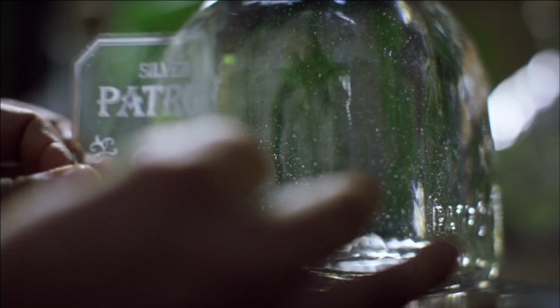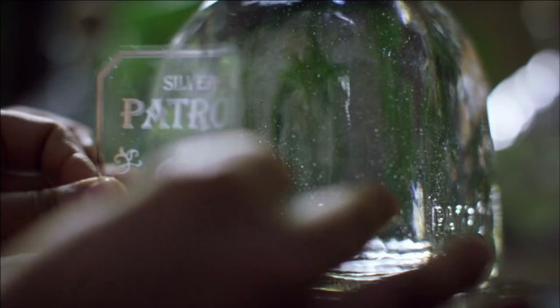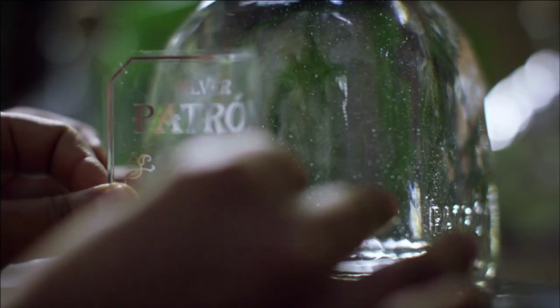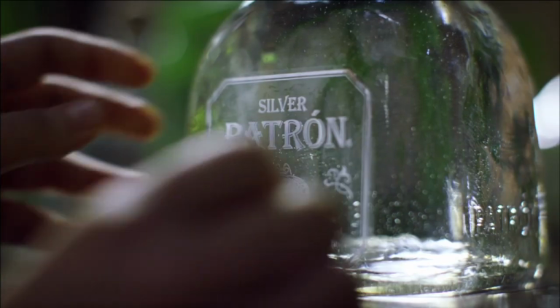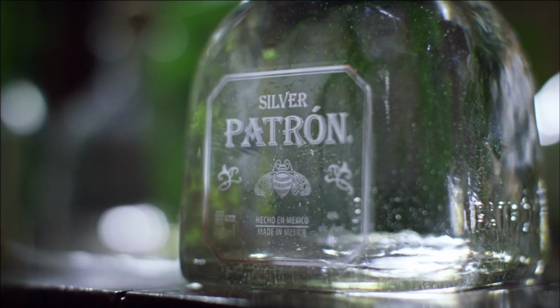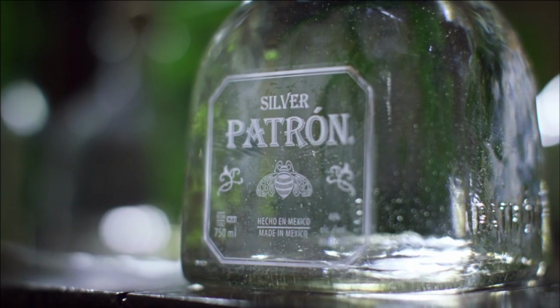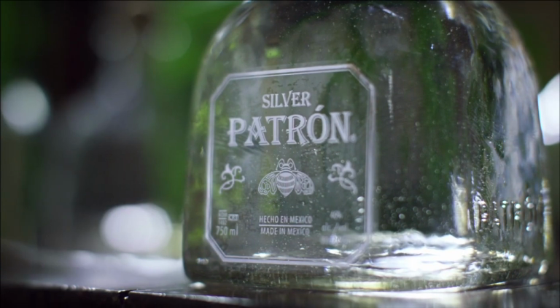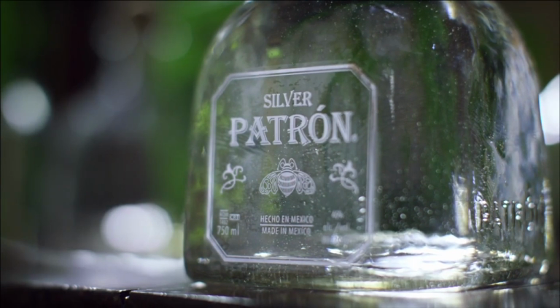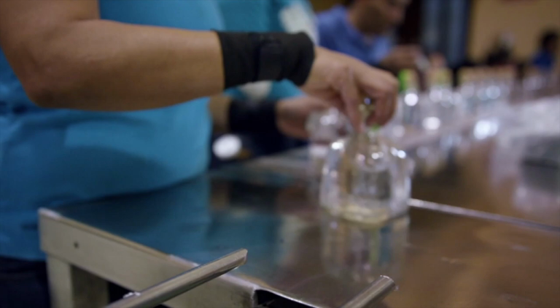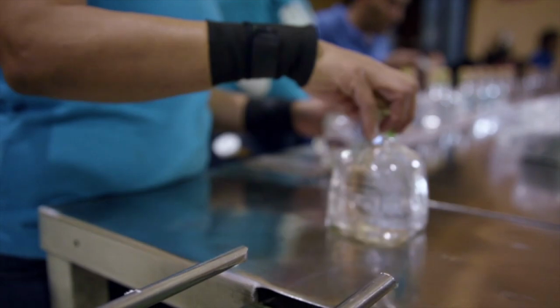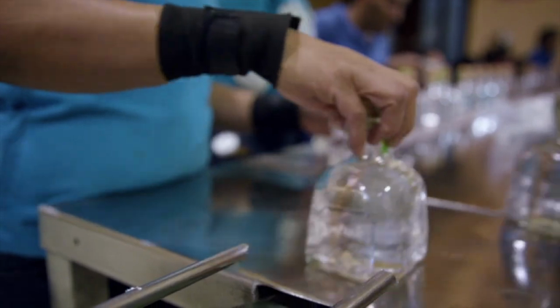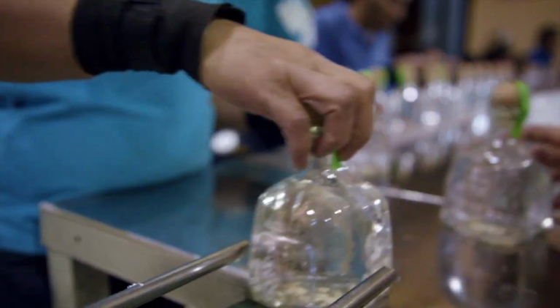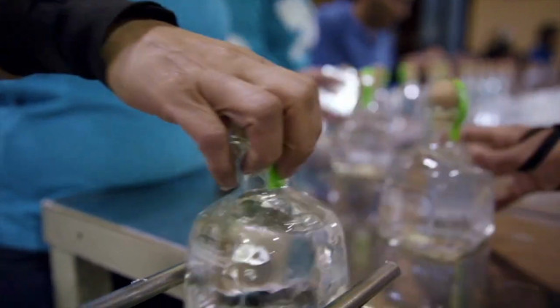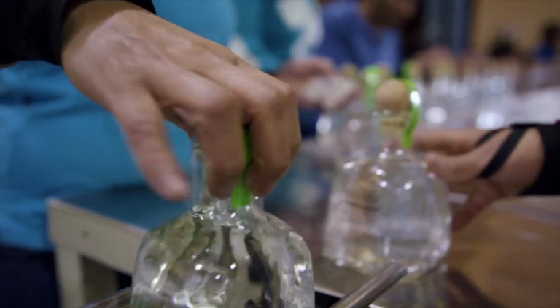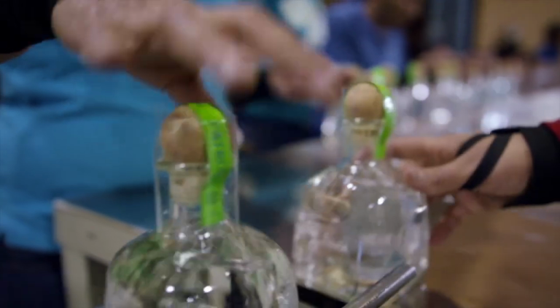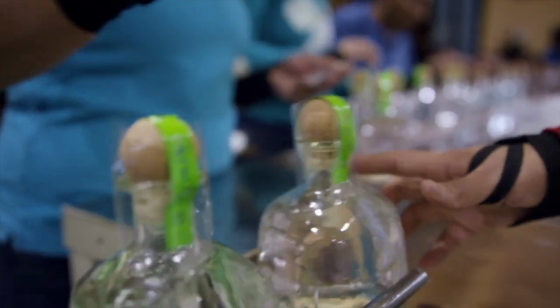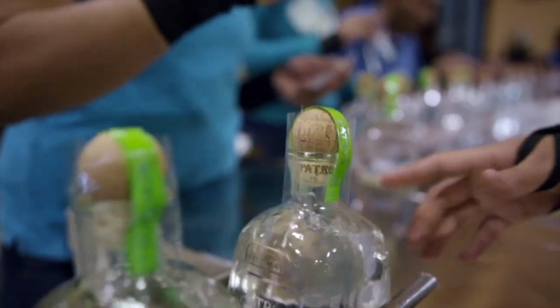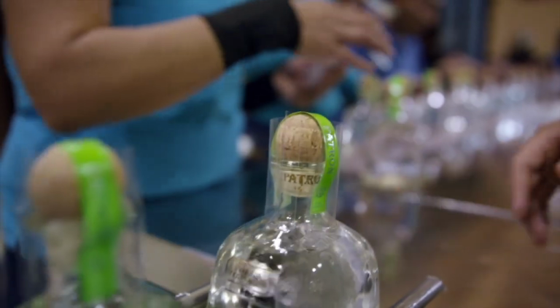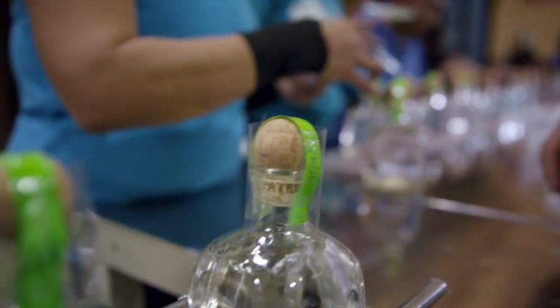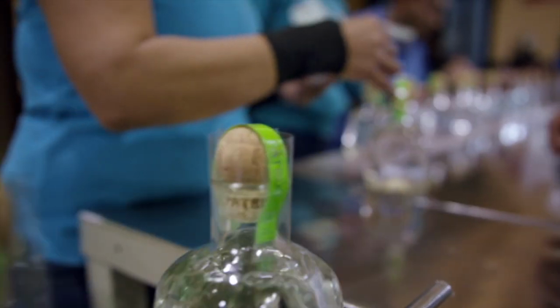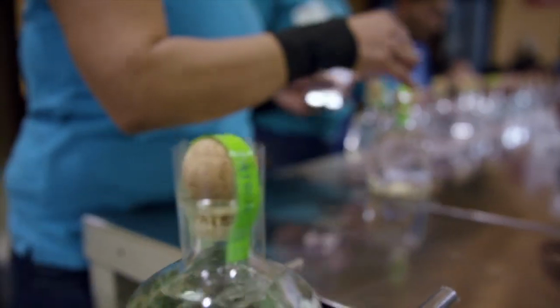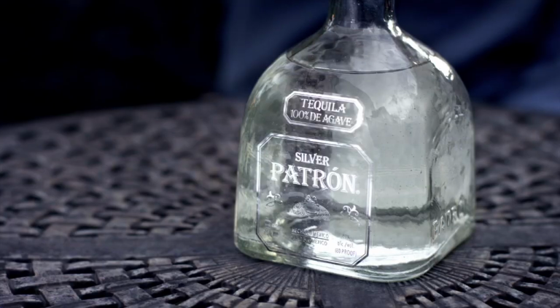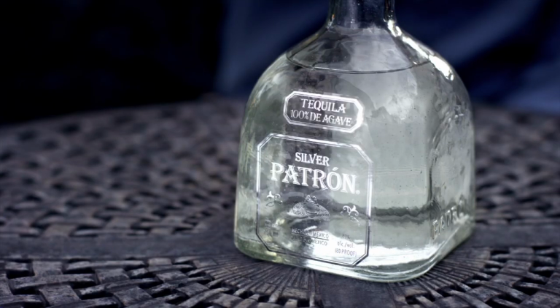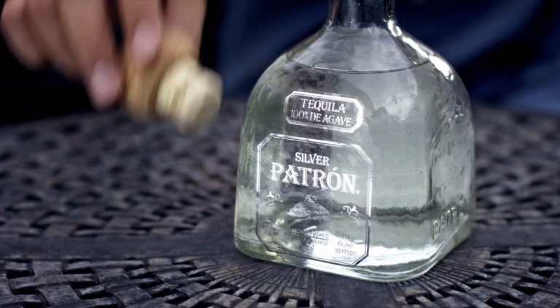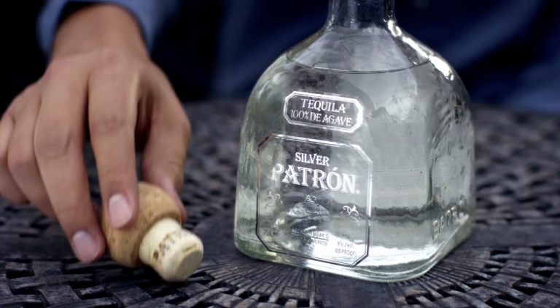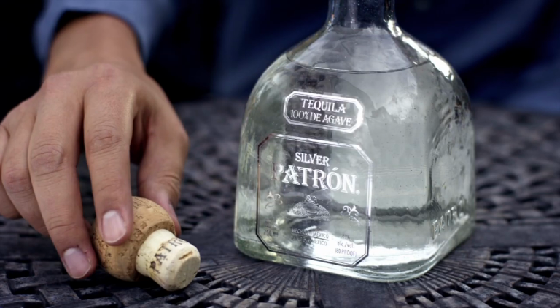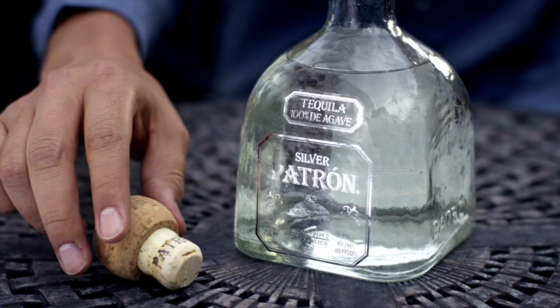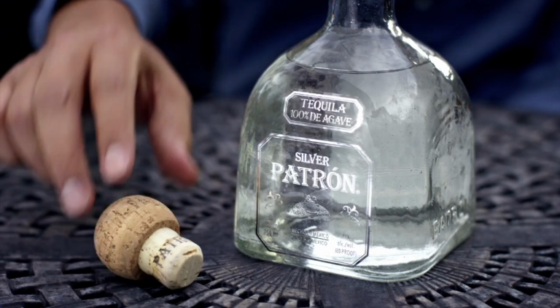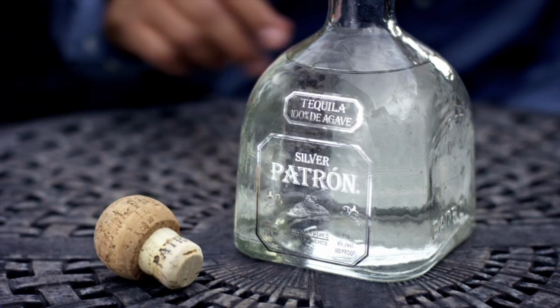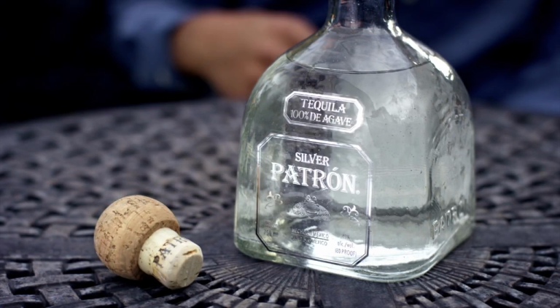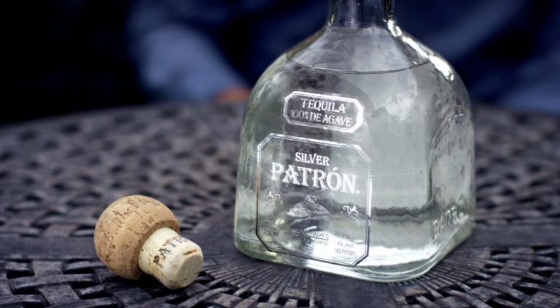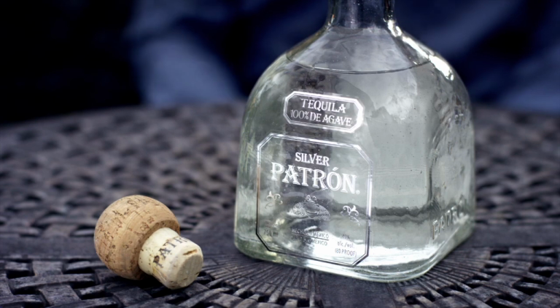Together, bottle and cork protect the handcrafted tequila within, so that when it's ready for you to enjoy, it's nothing less than simply perfect.